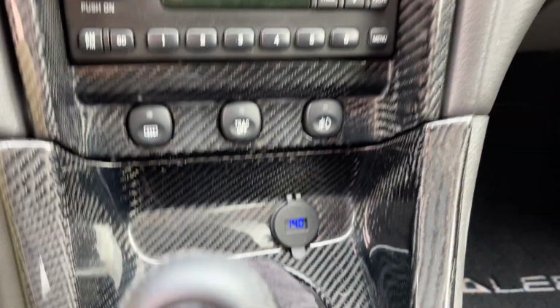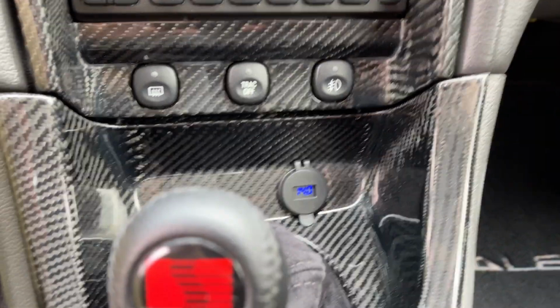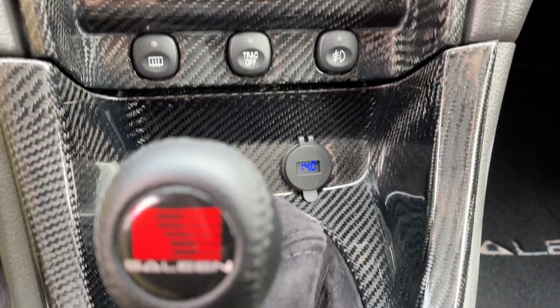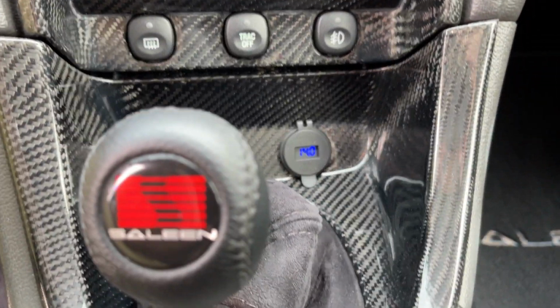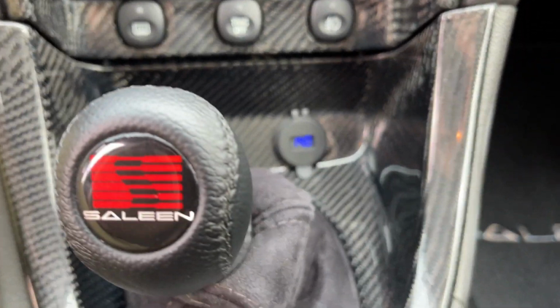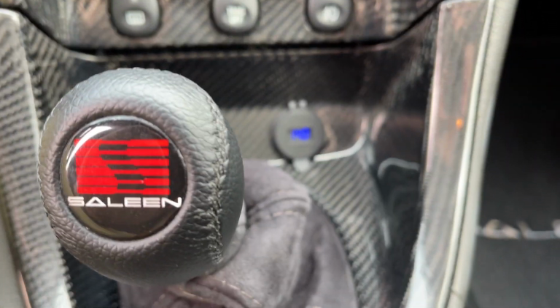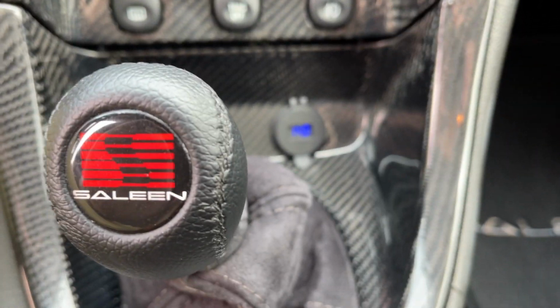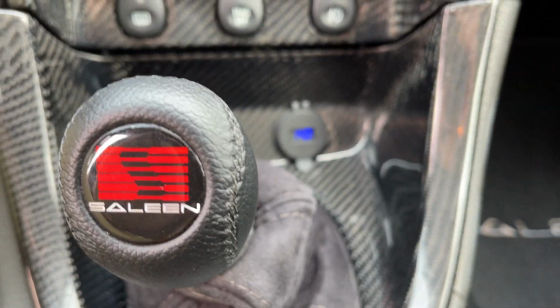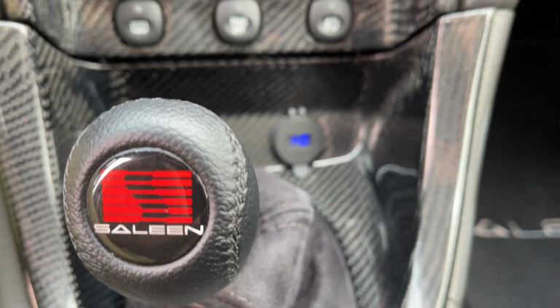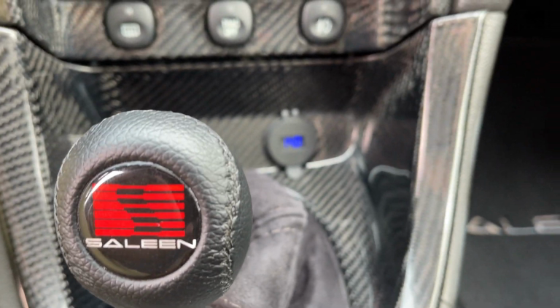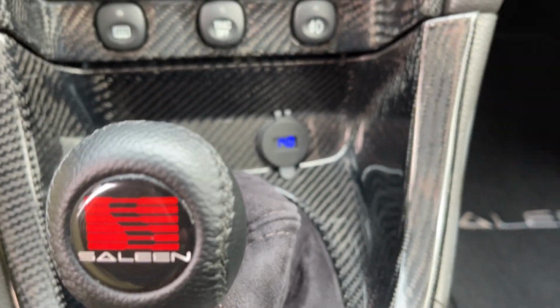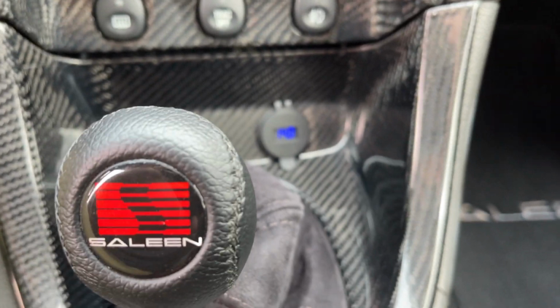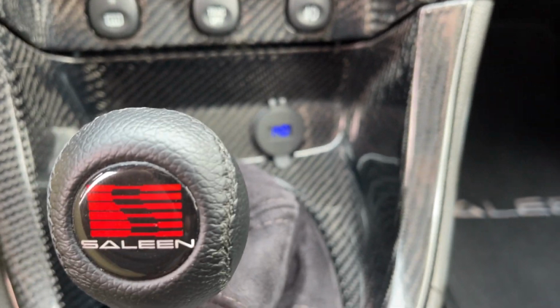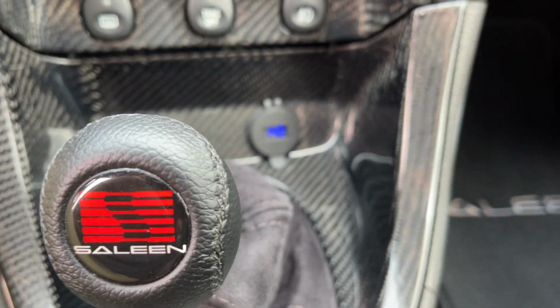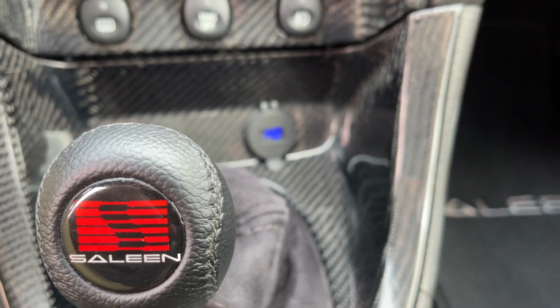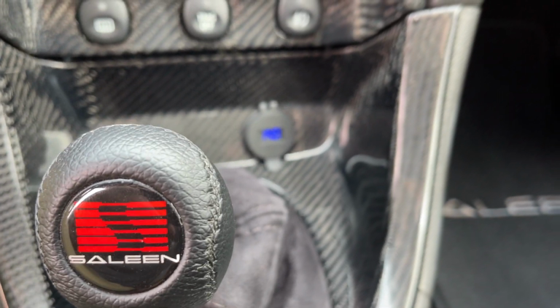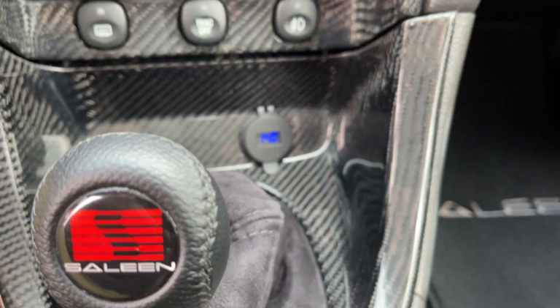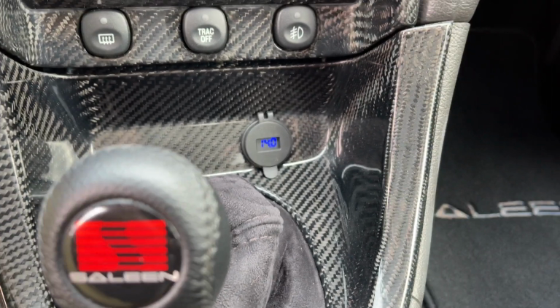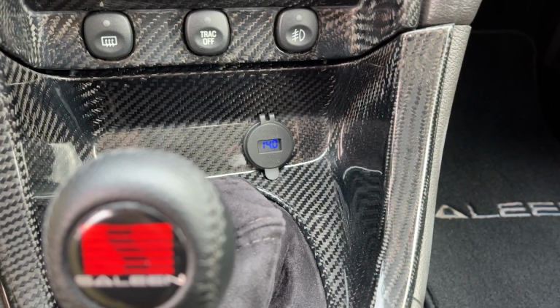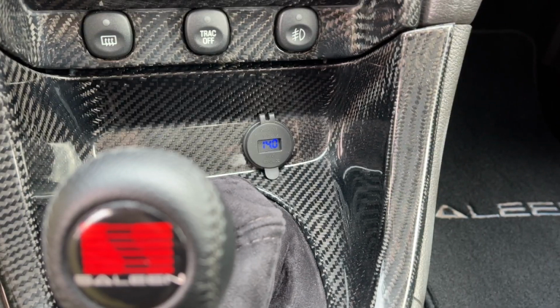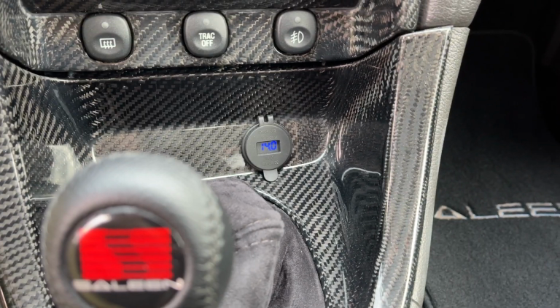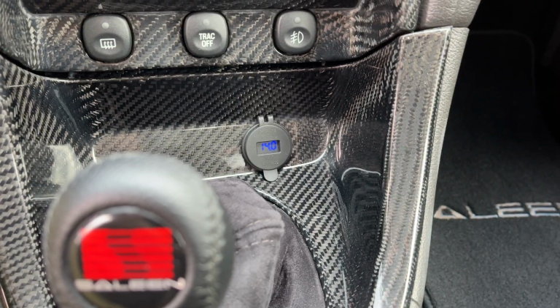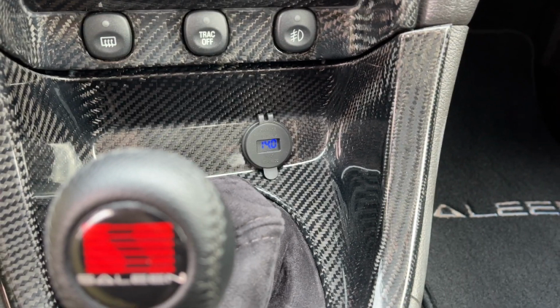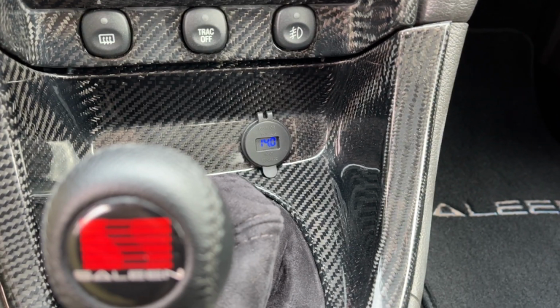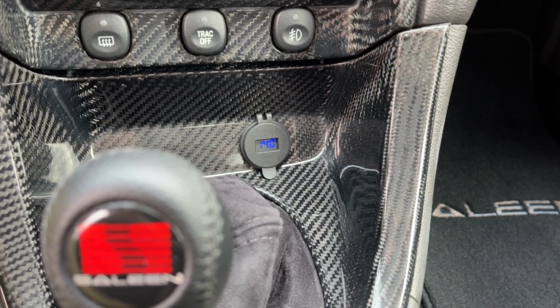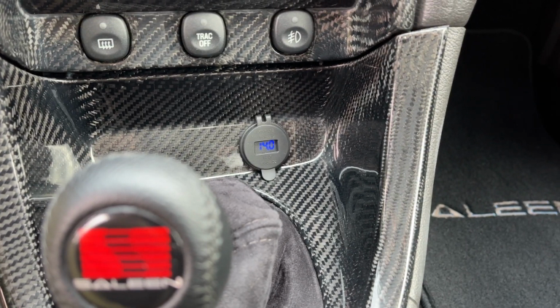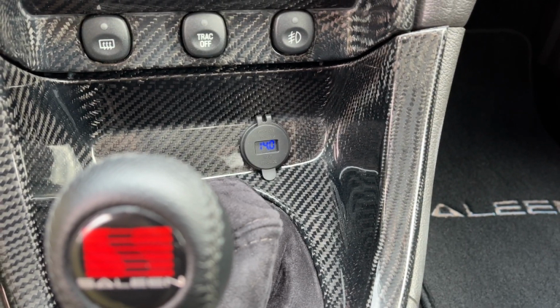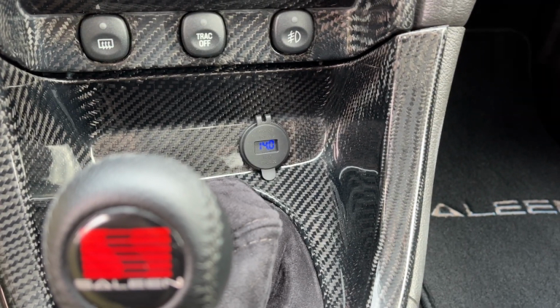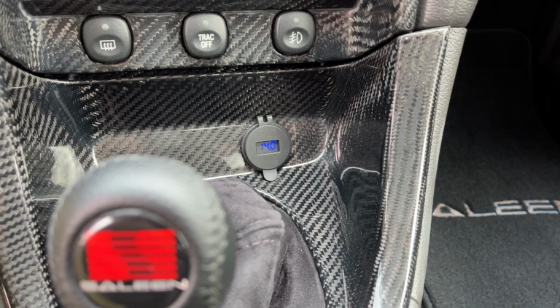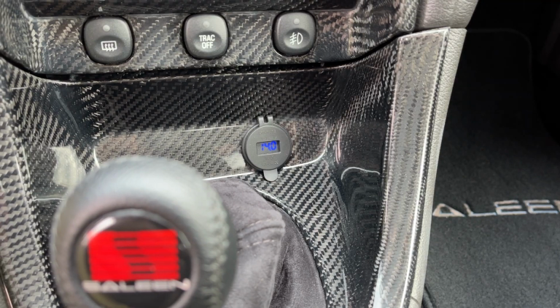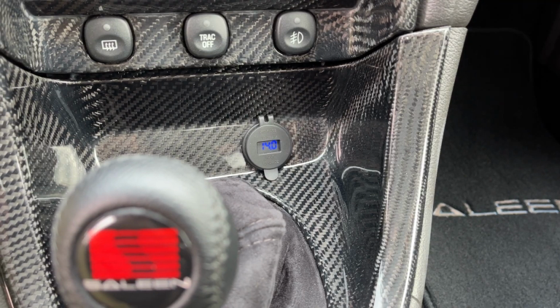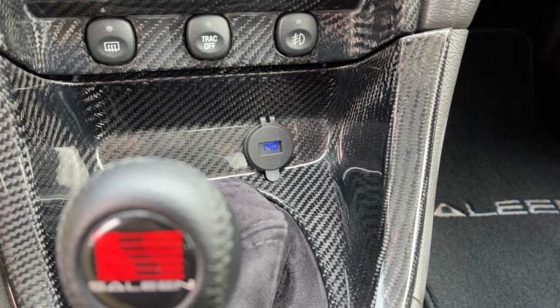I'll replace the cigarette lighter with a little voltage gauge here. It's also a dual USB.